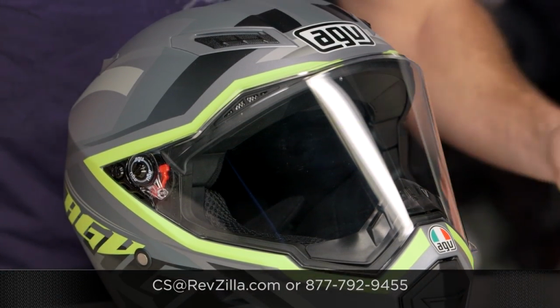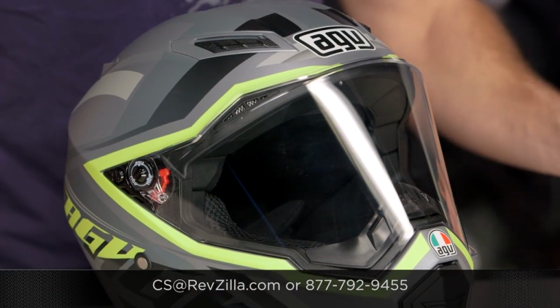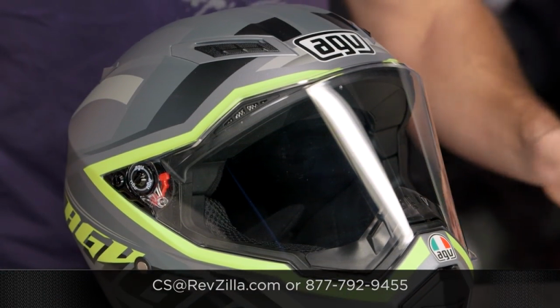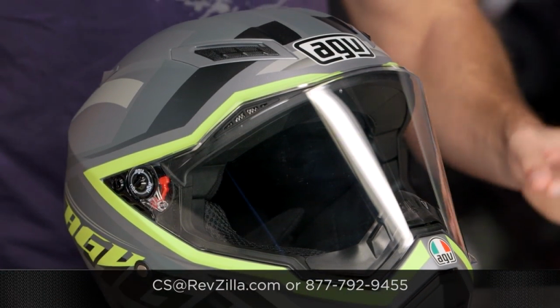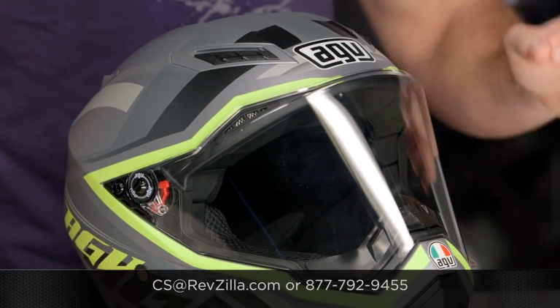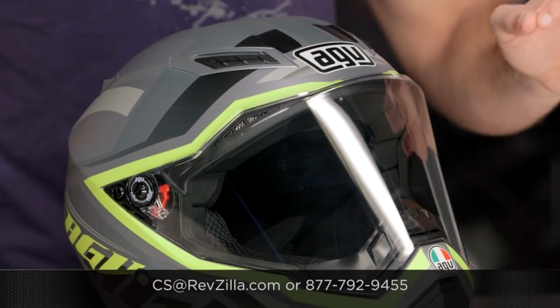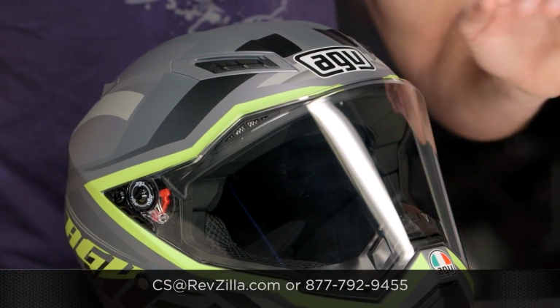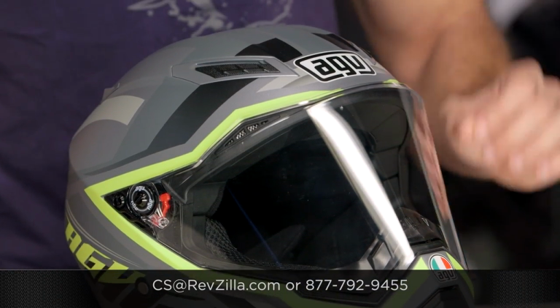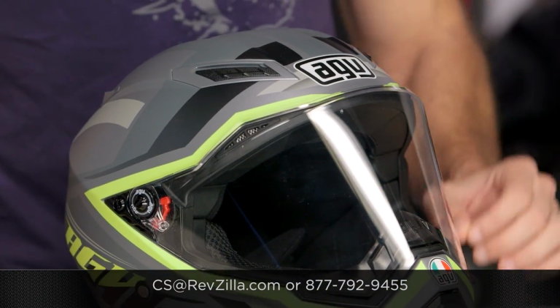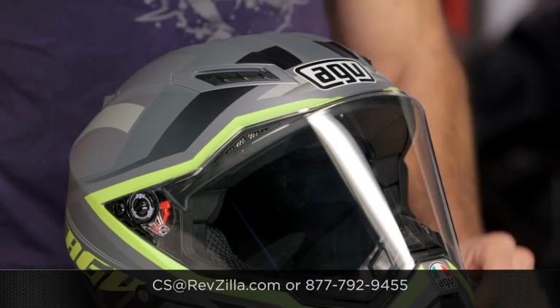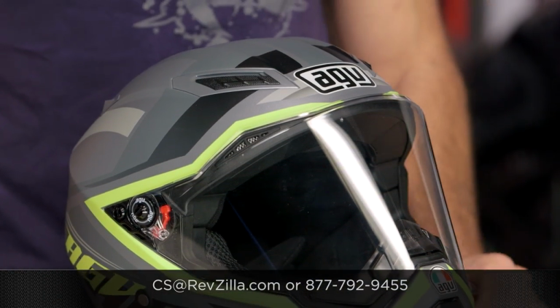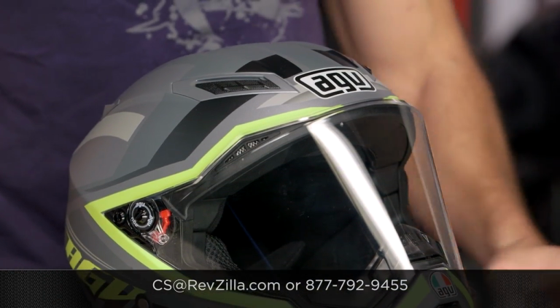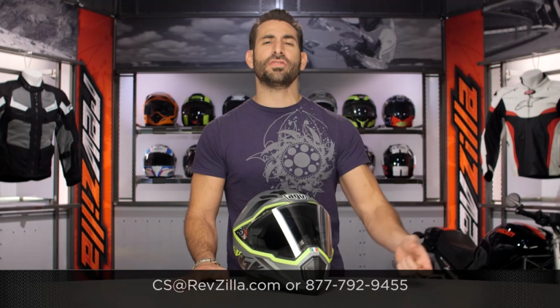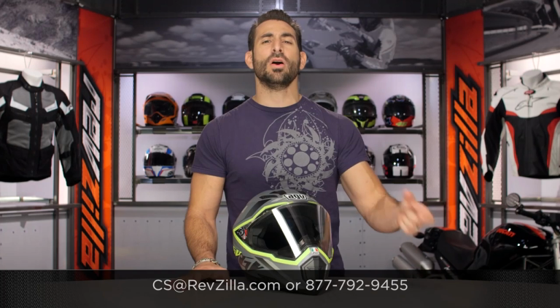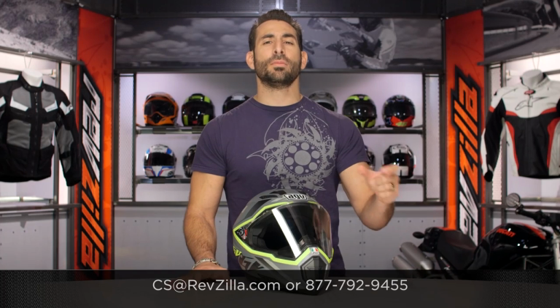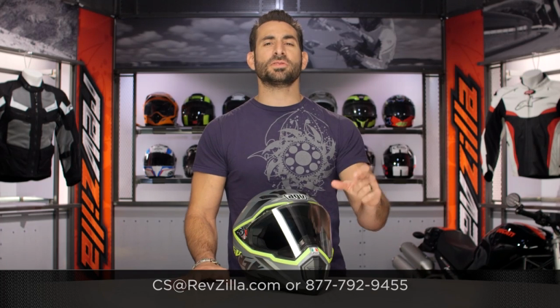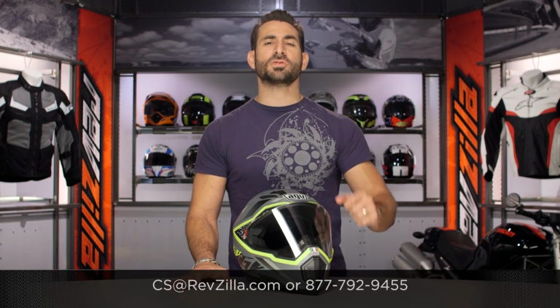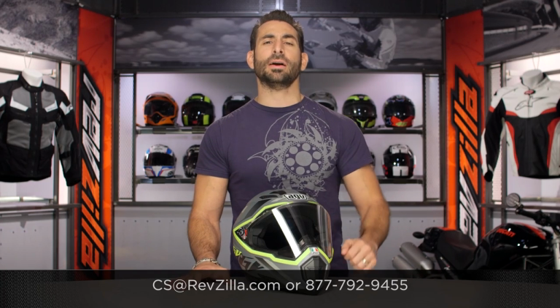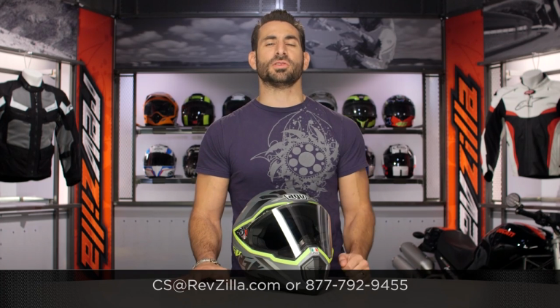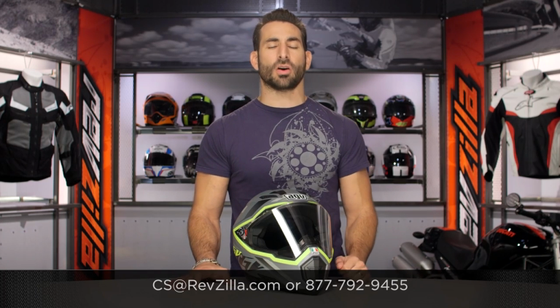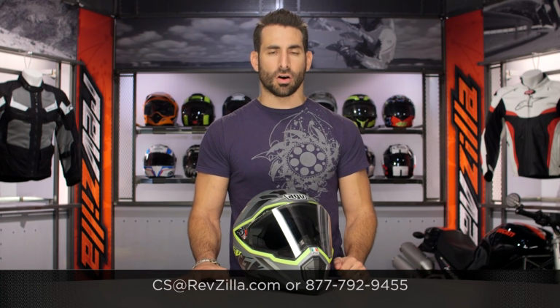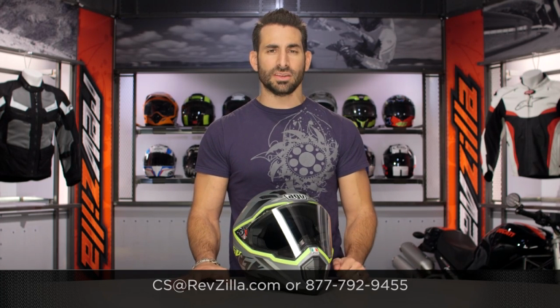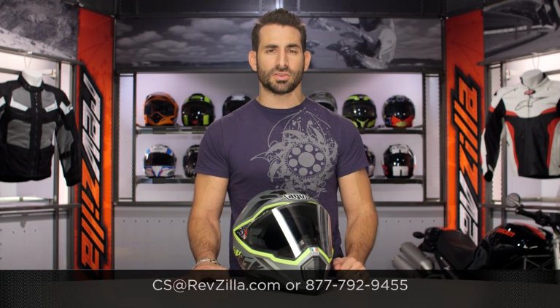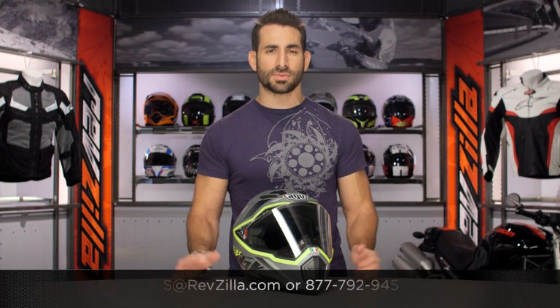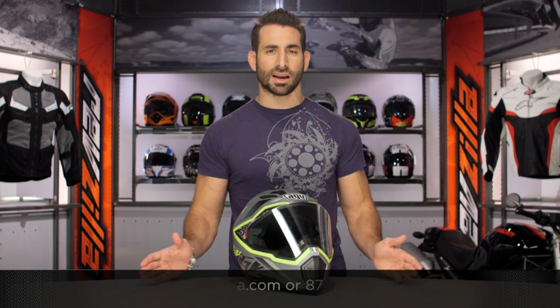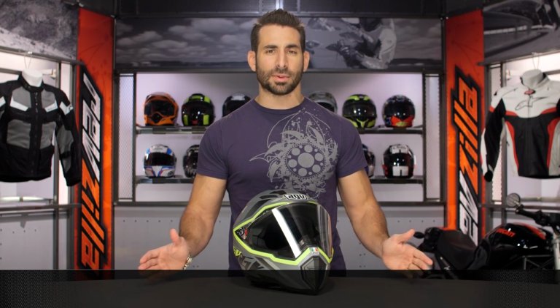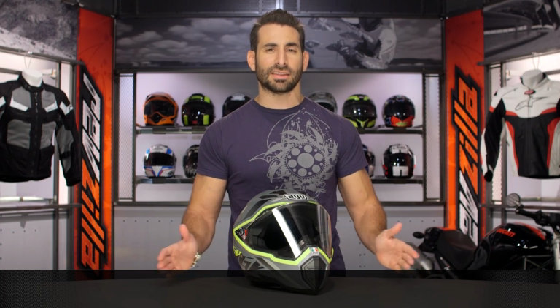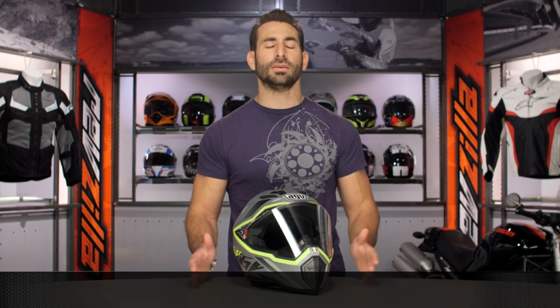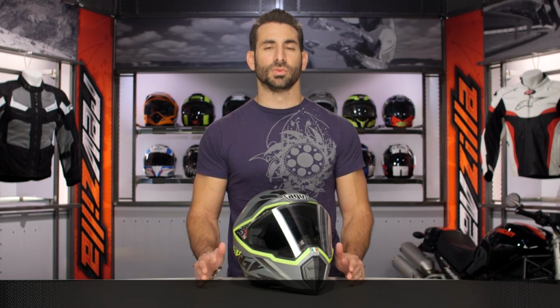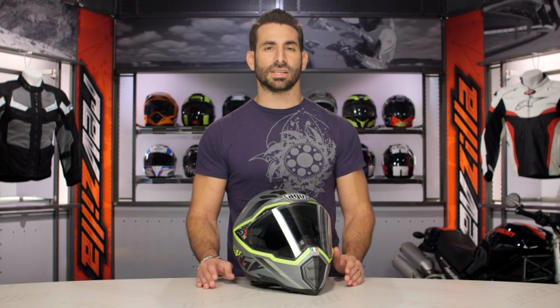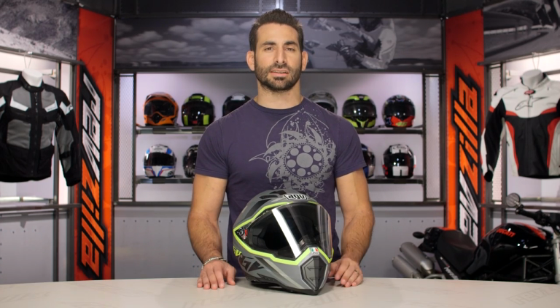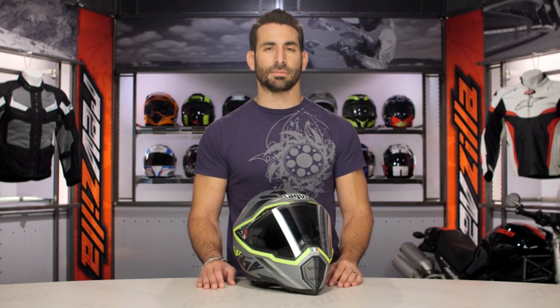Thanks for watching our brief graphical overview. Remember, subscribe to us on the YouTubes. I'm Anthony — we'll see you next time.